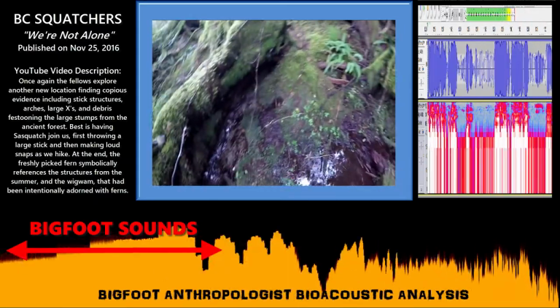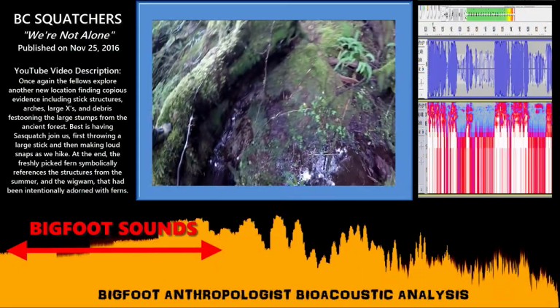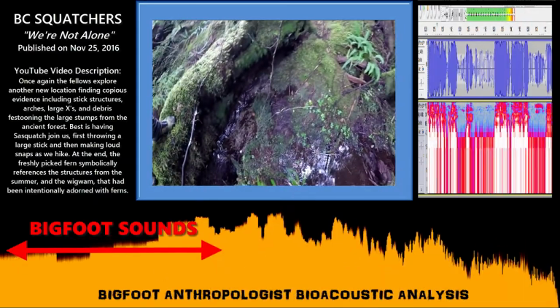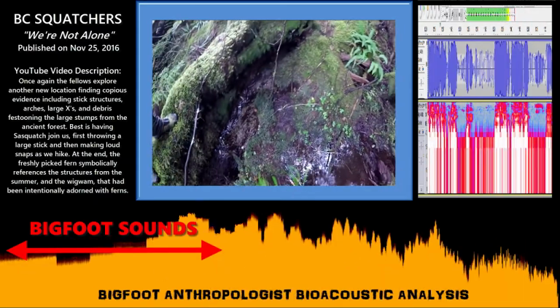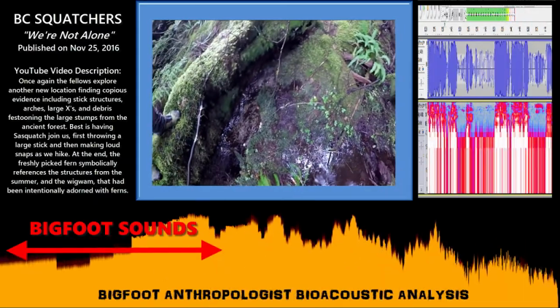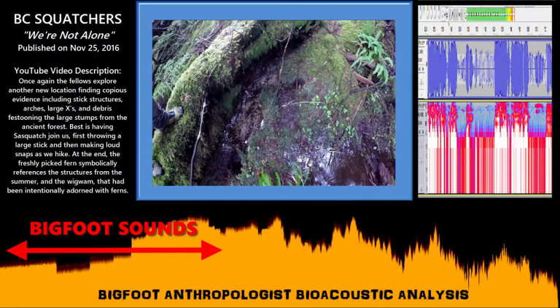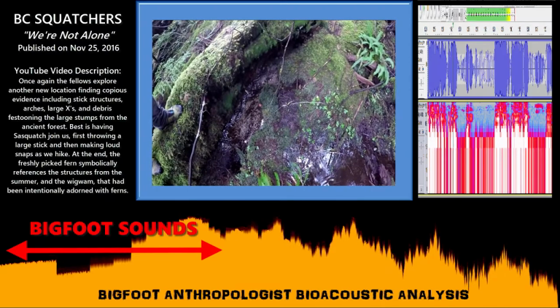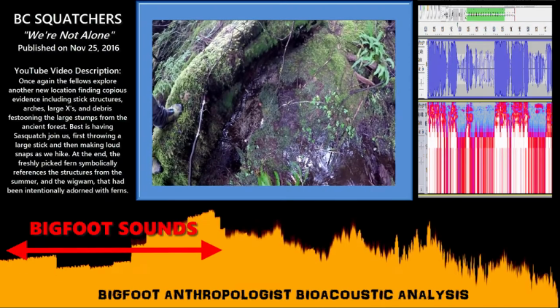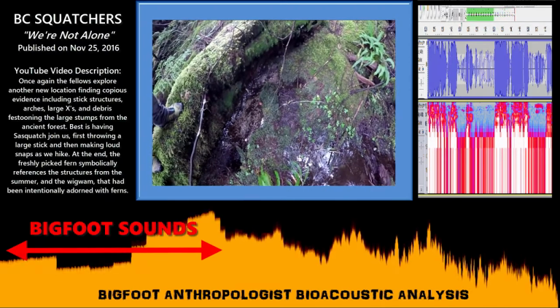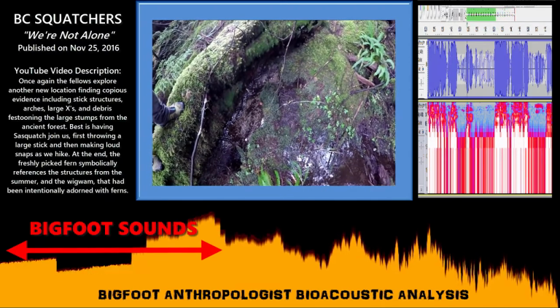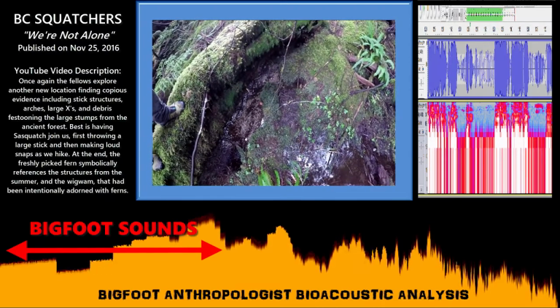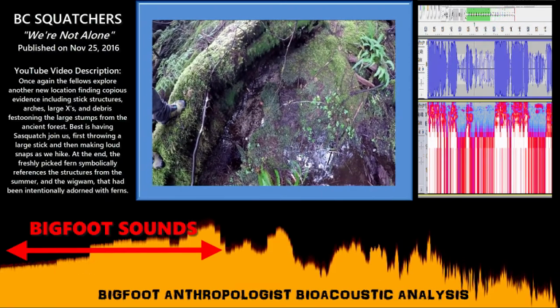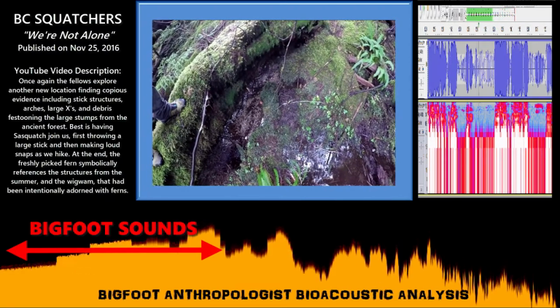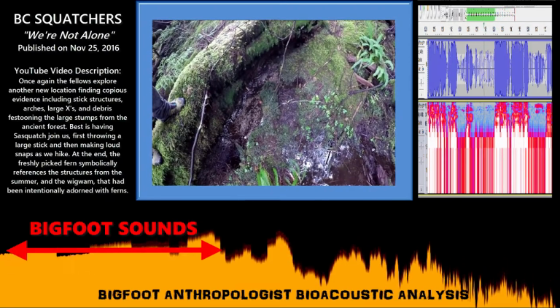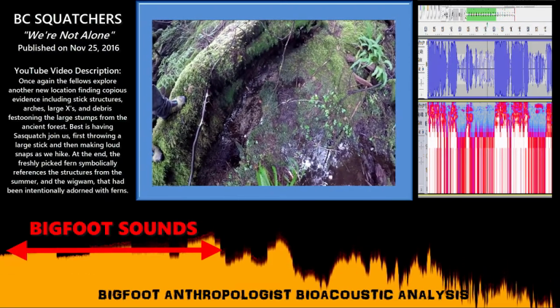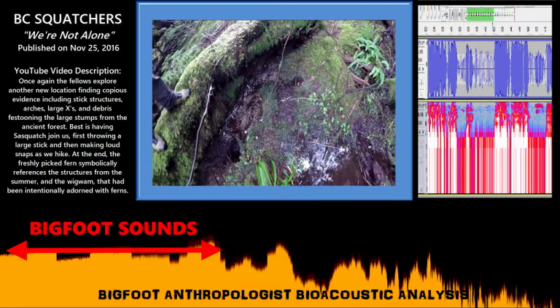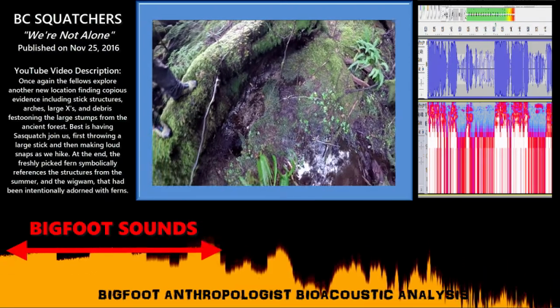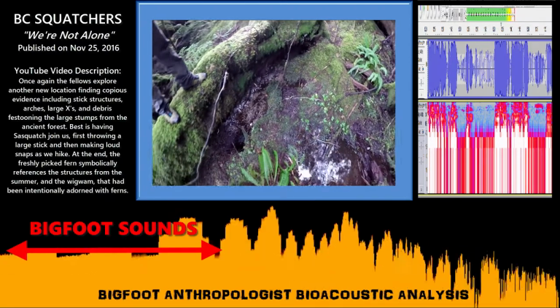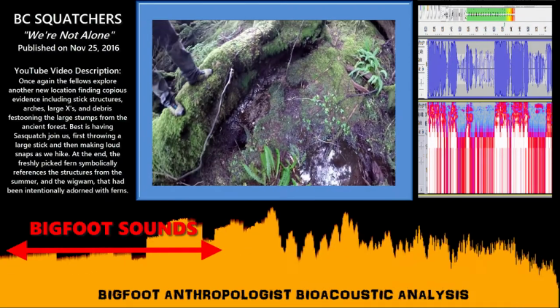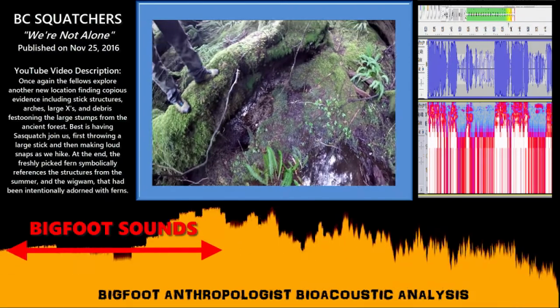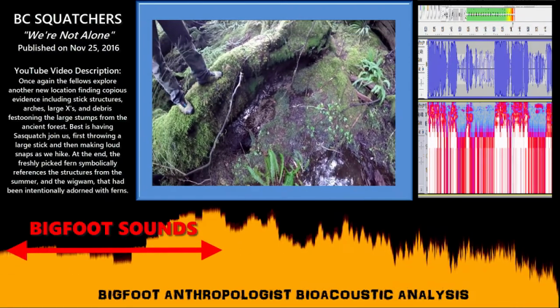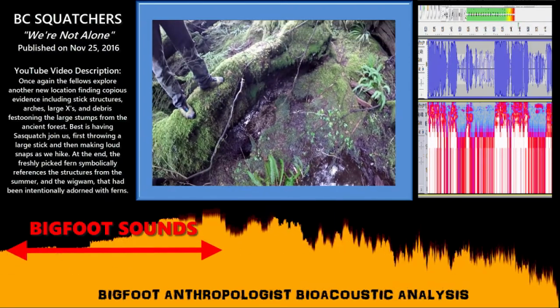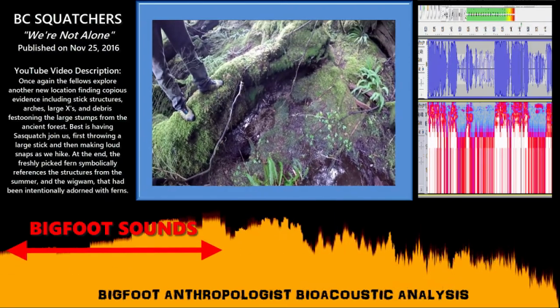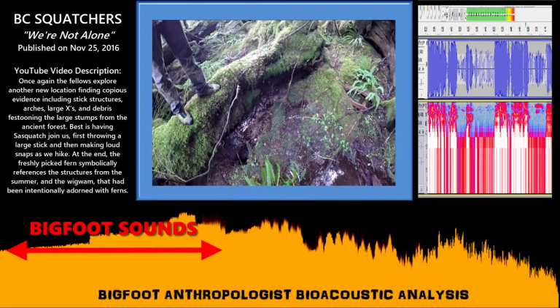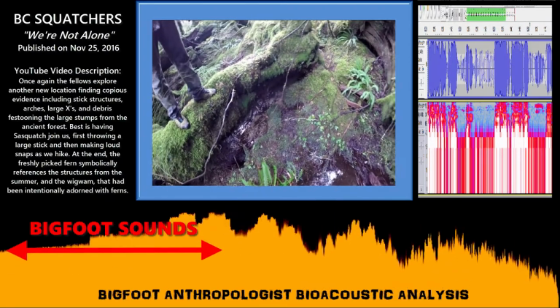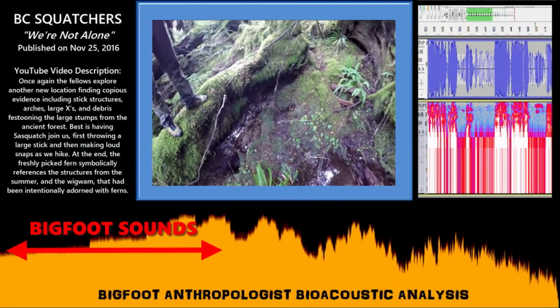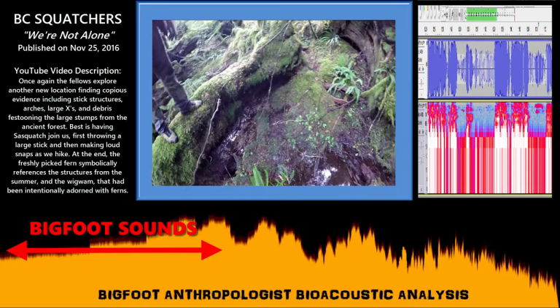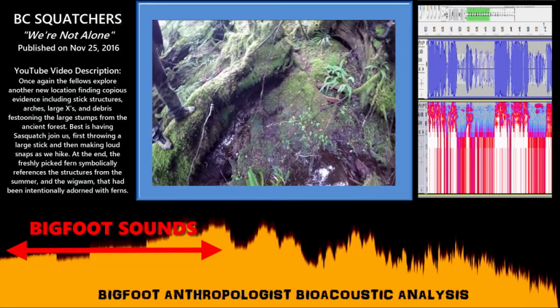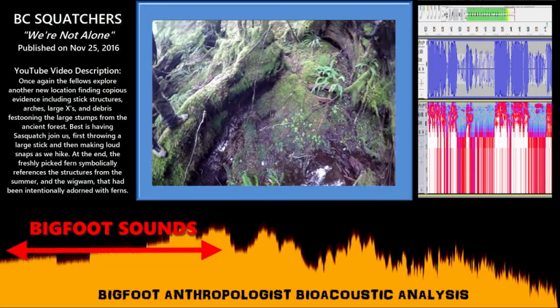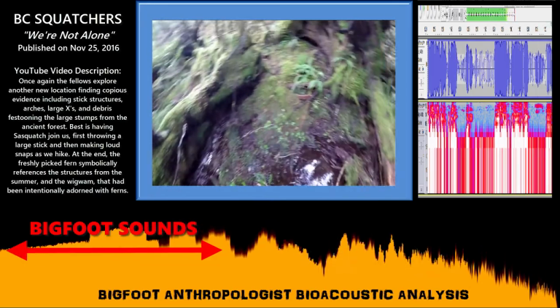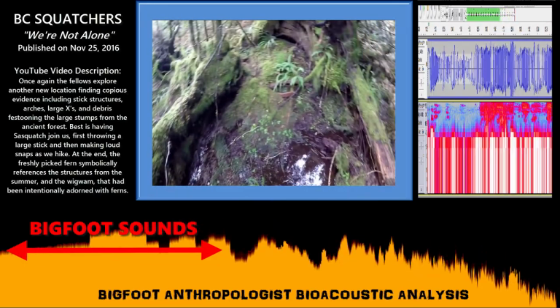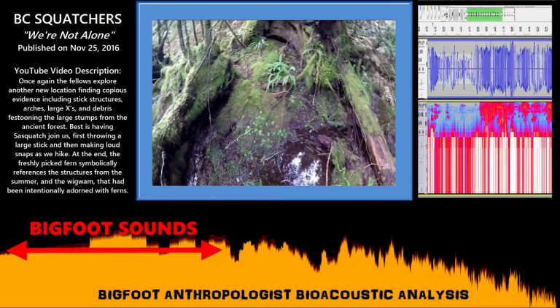That does look like some kind of footprint, doesn't it? Yeah. Whether that's a human footprint, Ty, that's not clear.